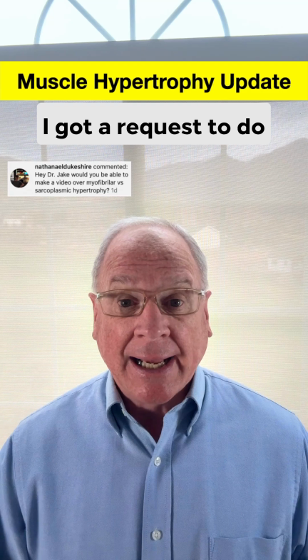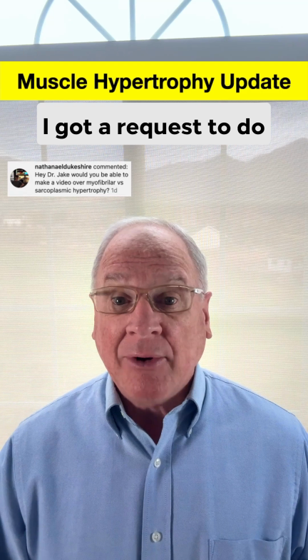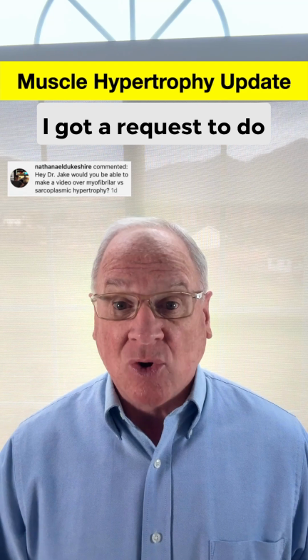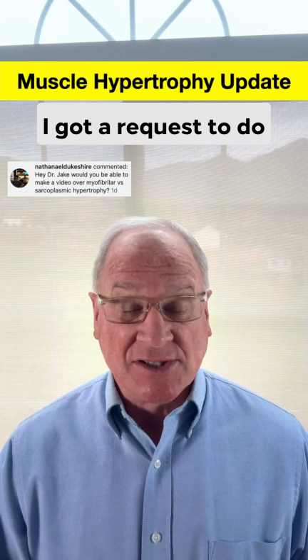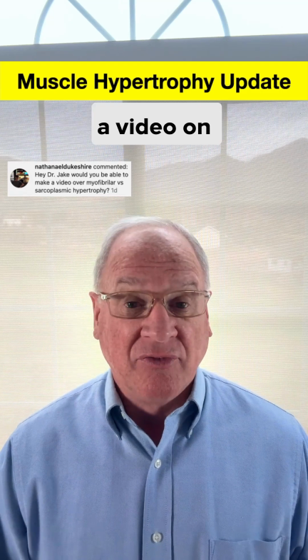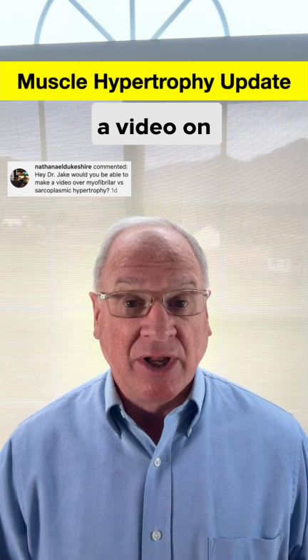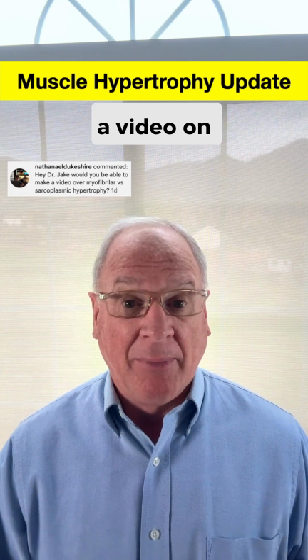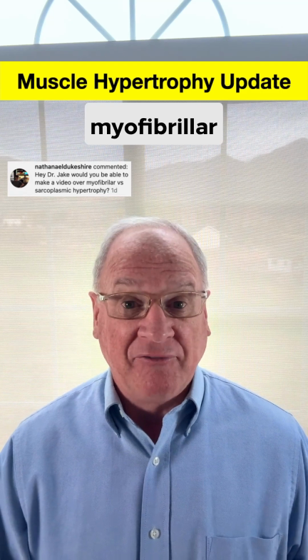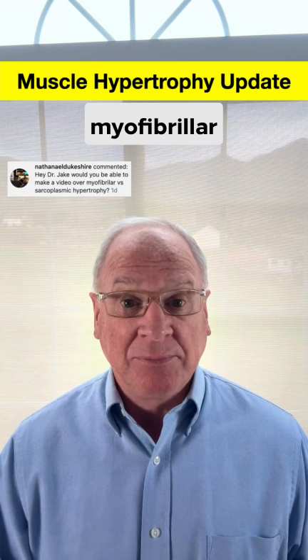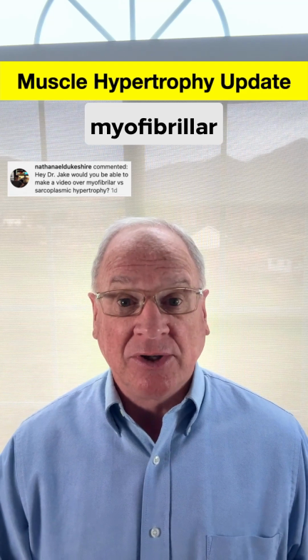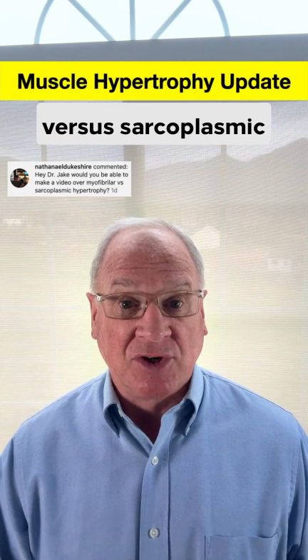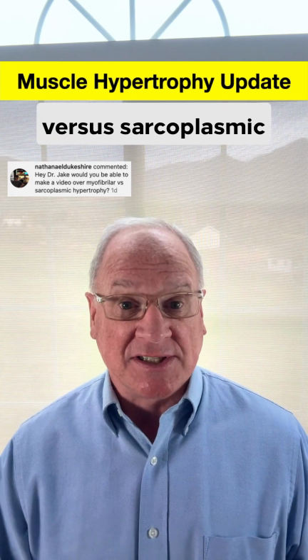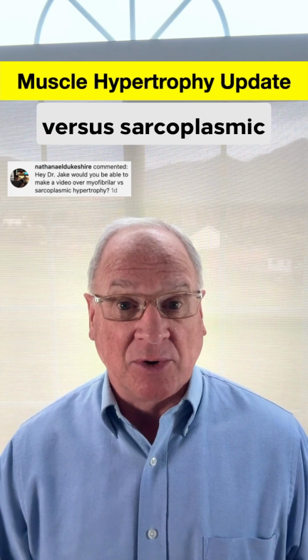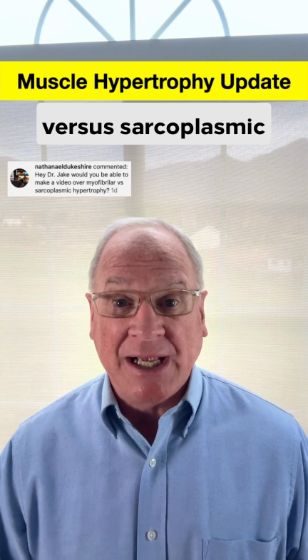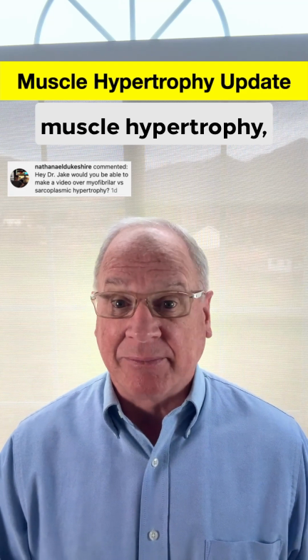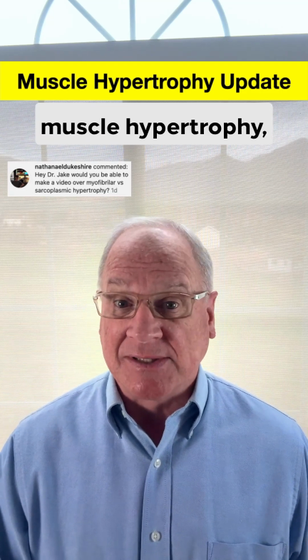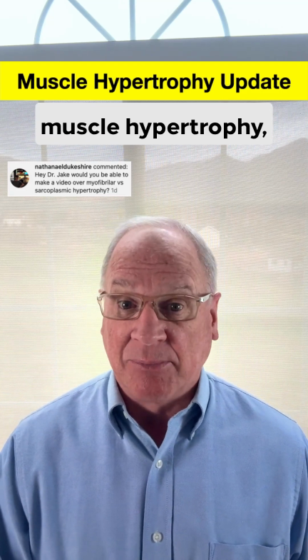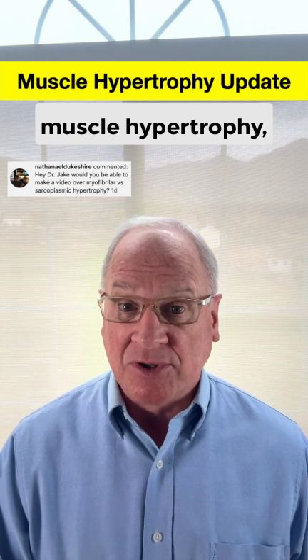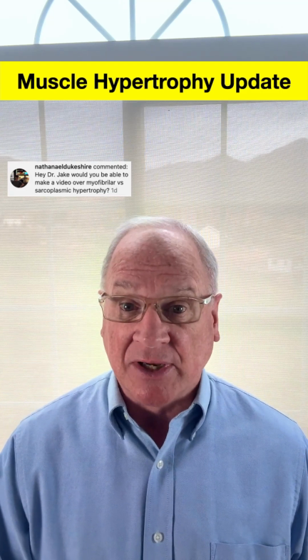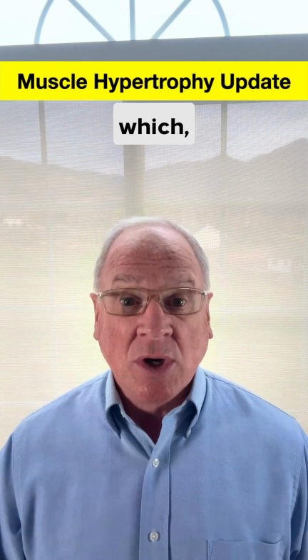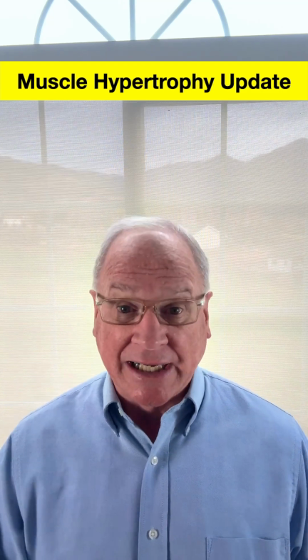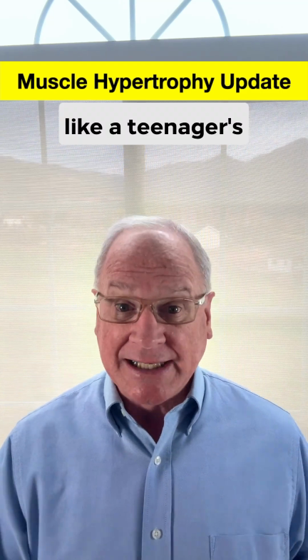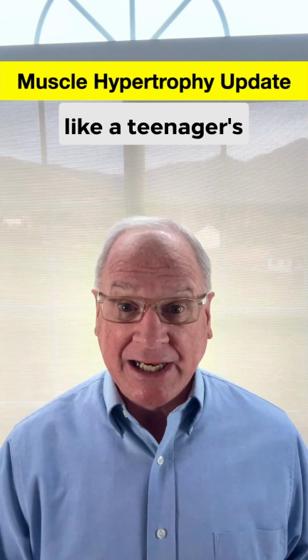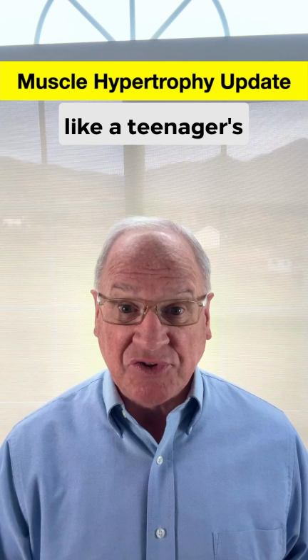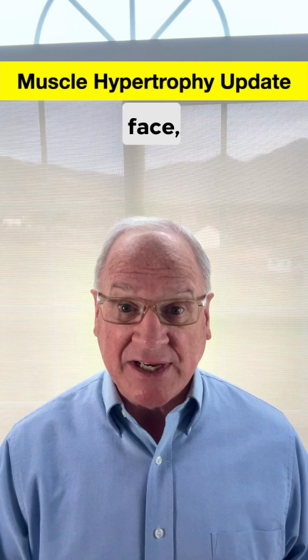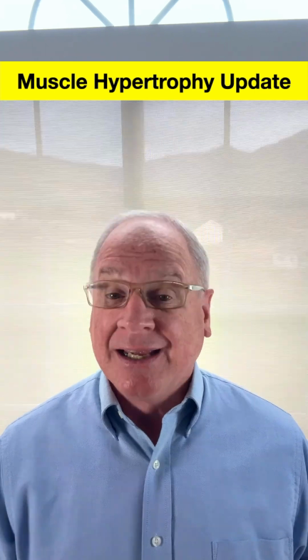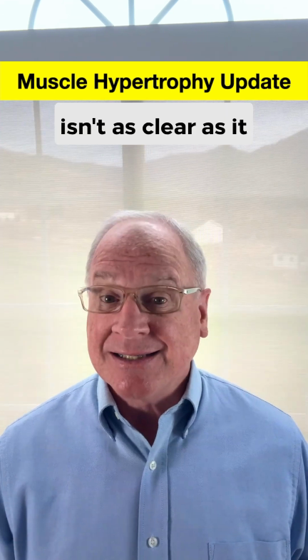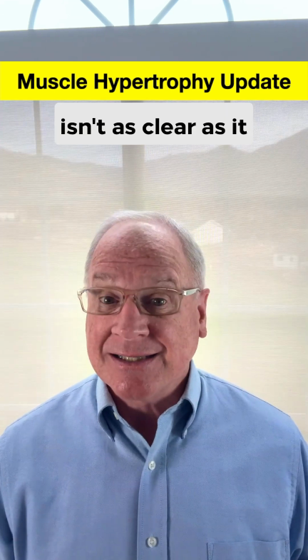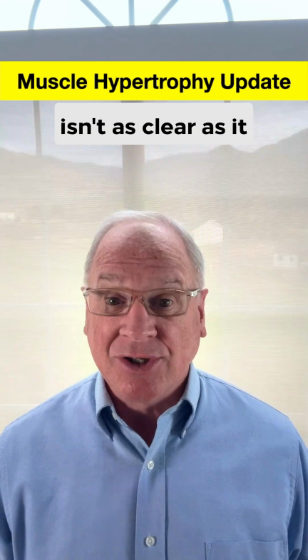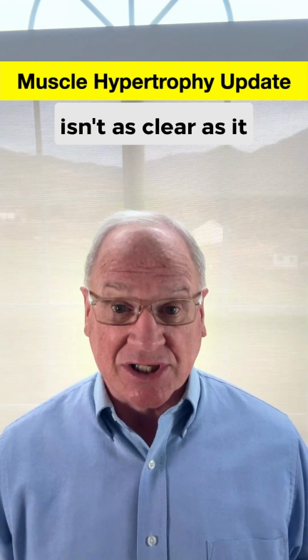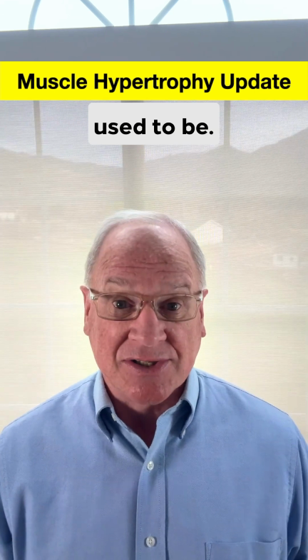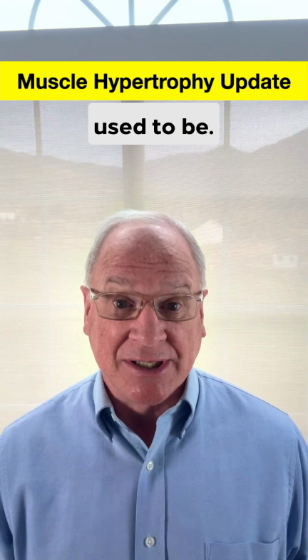I got a request to do a video on myofibrillar versus sarcoplasmic muscle hypertrophy, which, like a teenager's face, isn't as clear as it used to be.